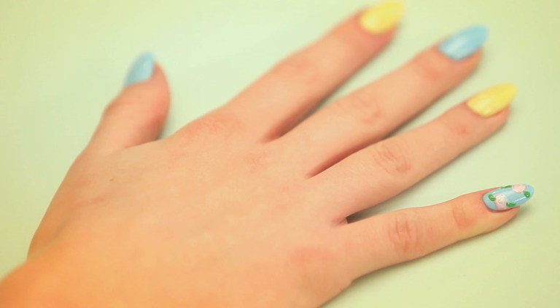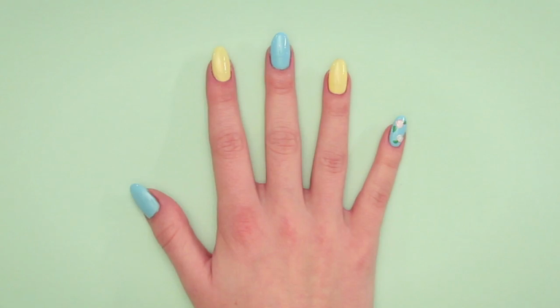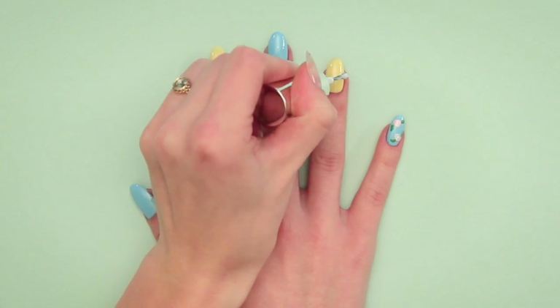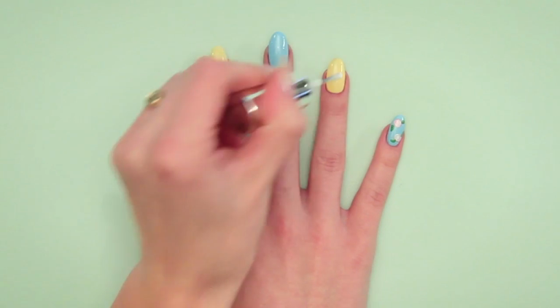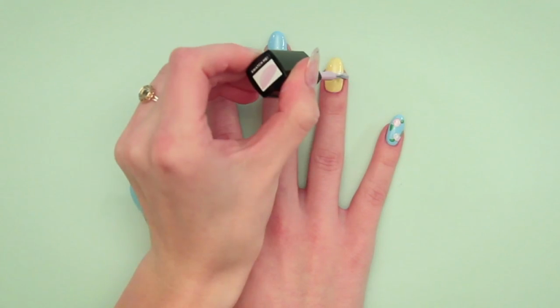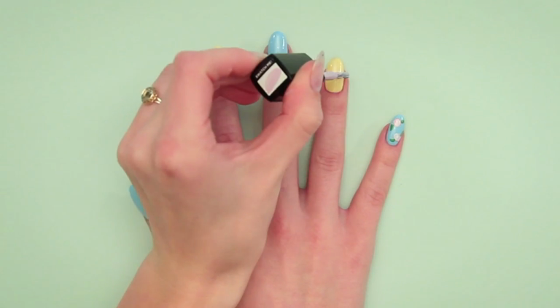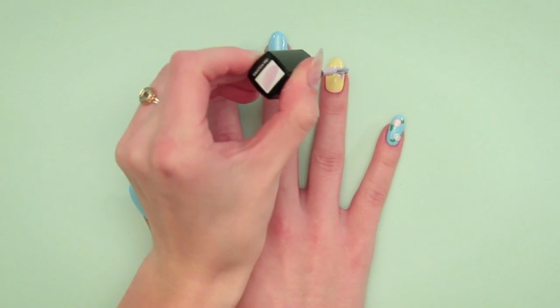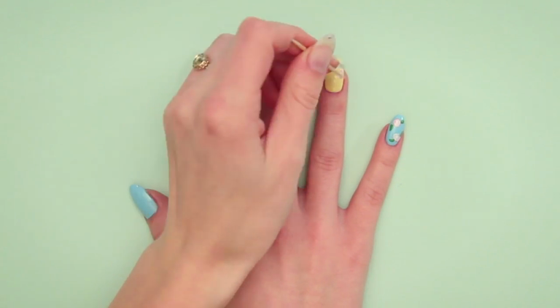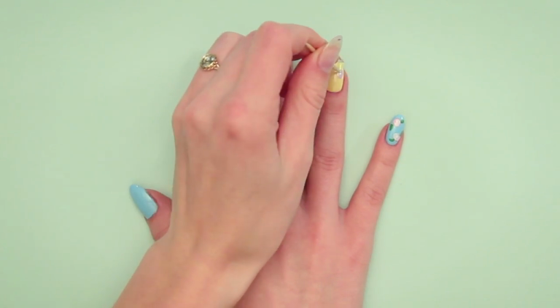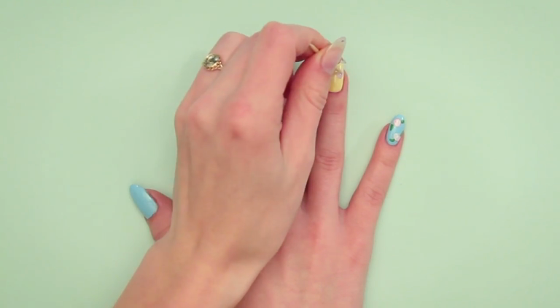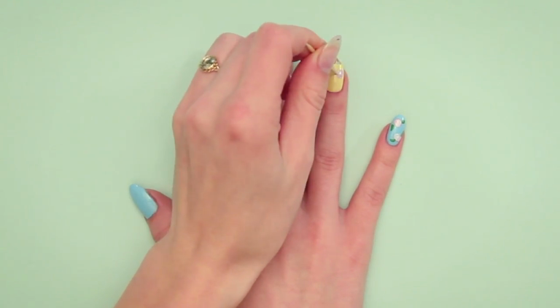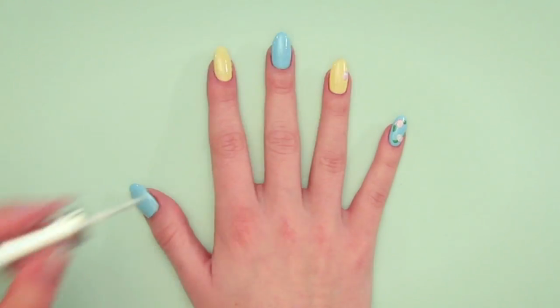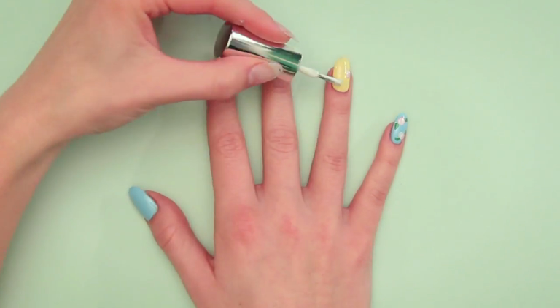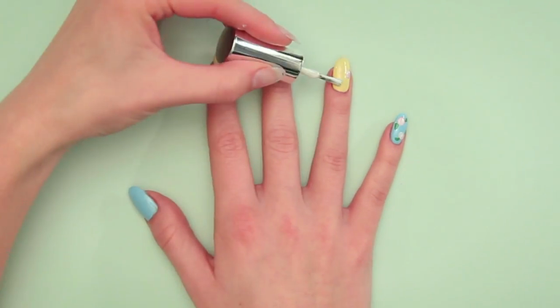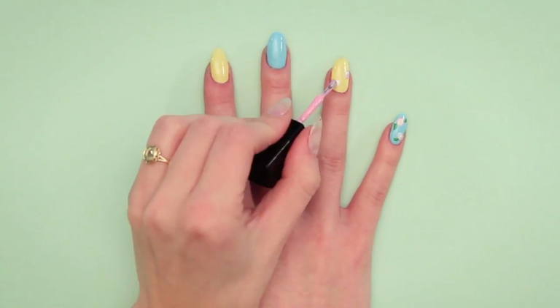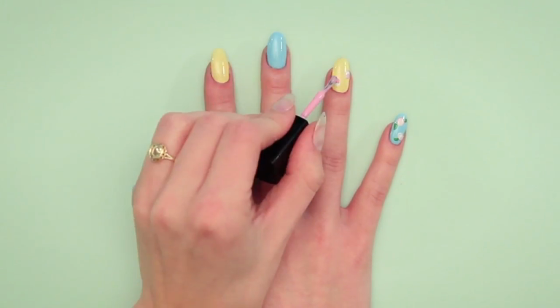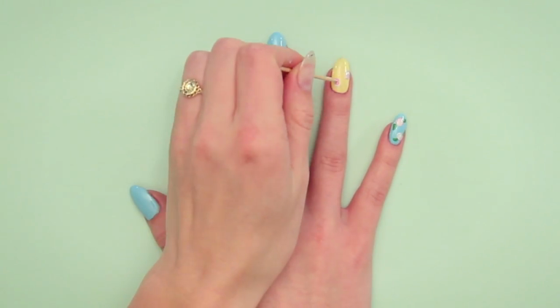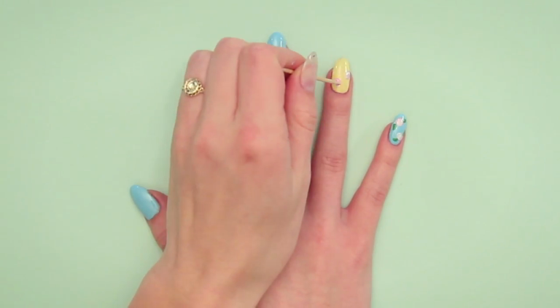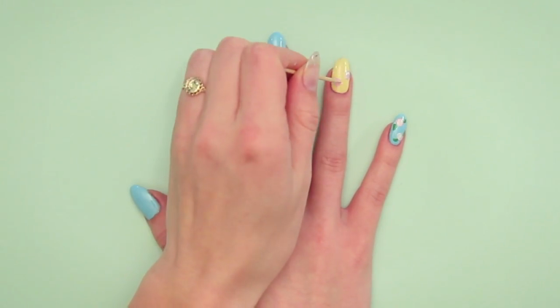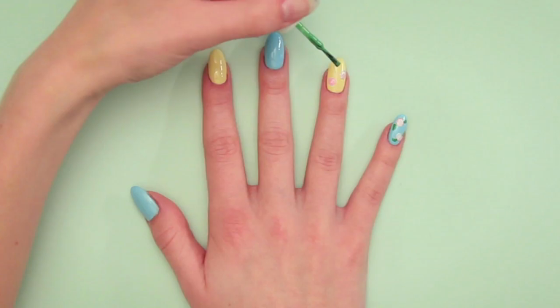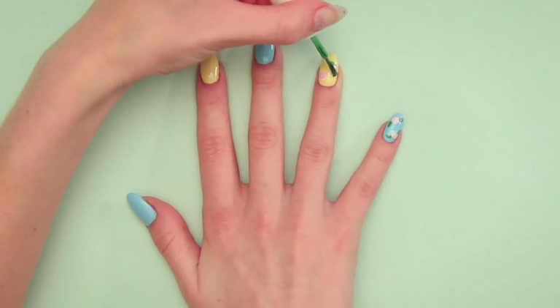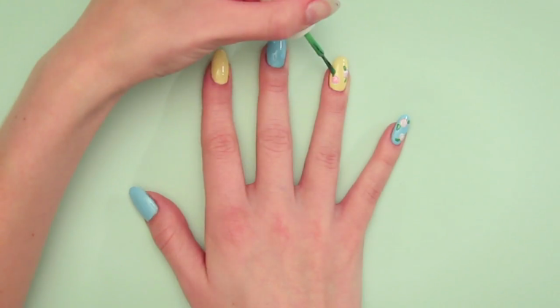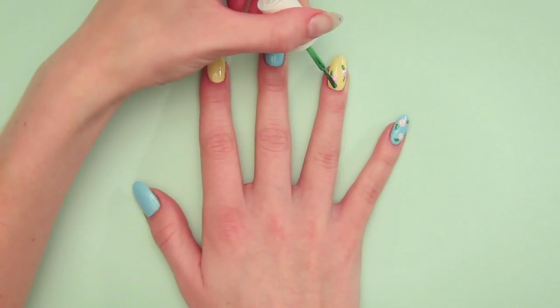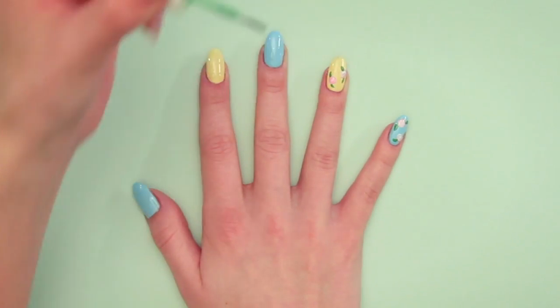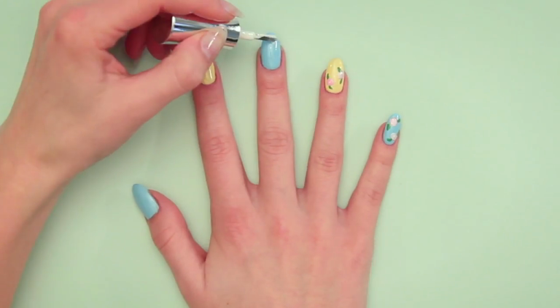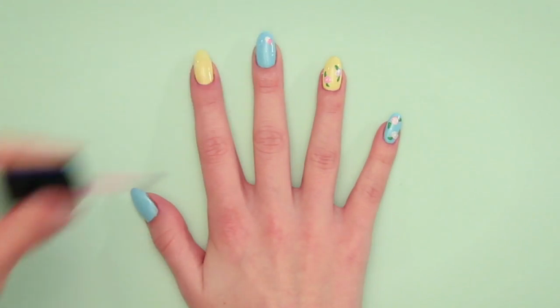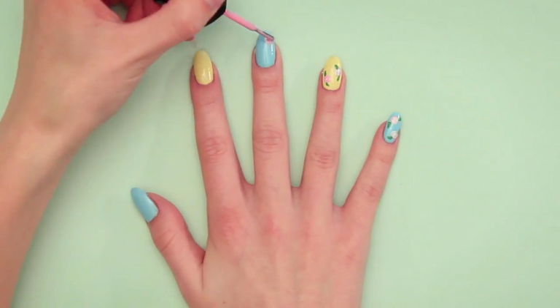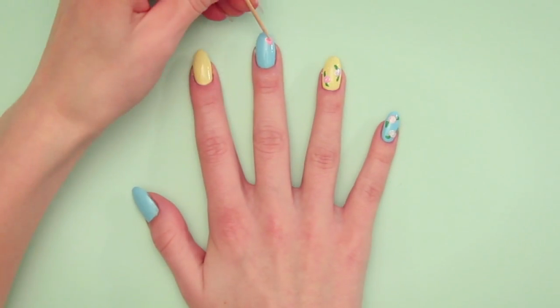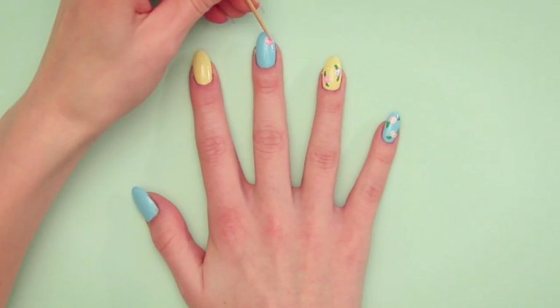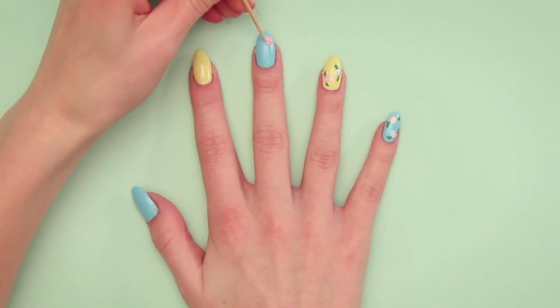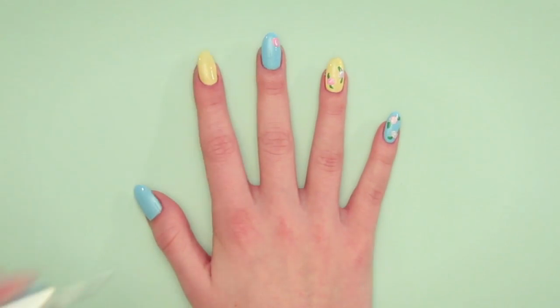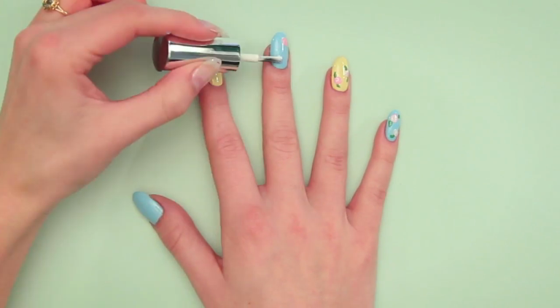Repeat the design on all the other fingers. Remember, alternate purple and pink flowers.